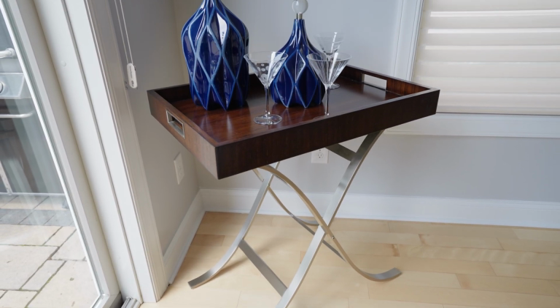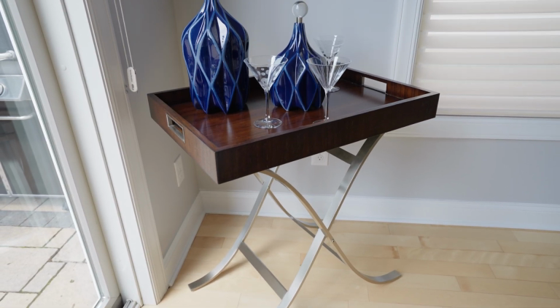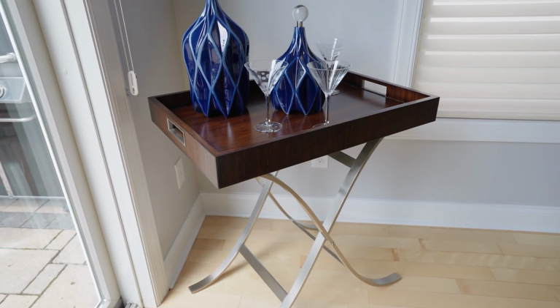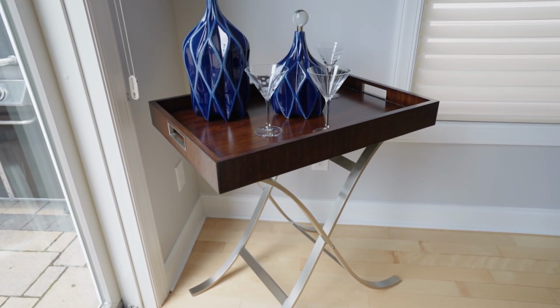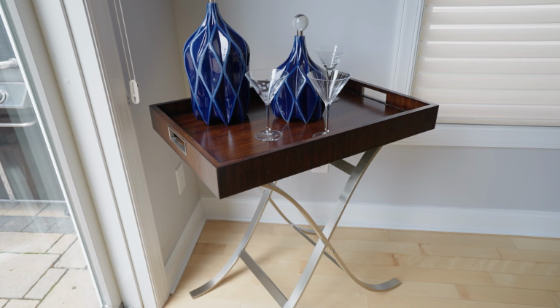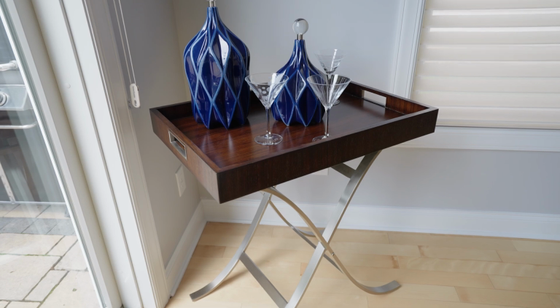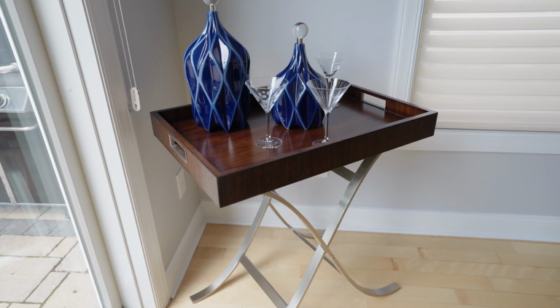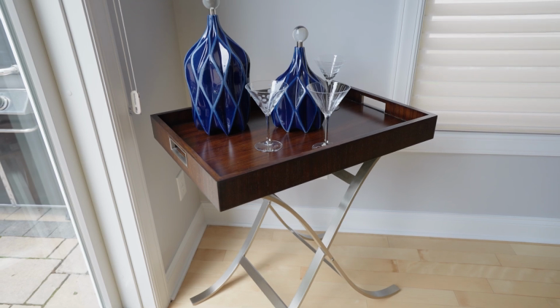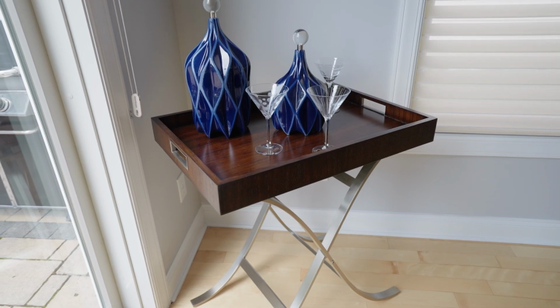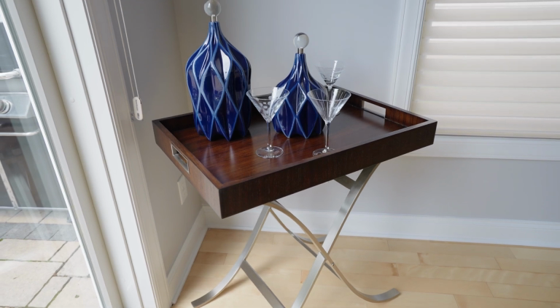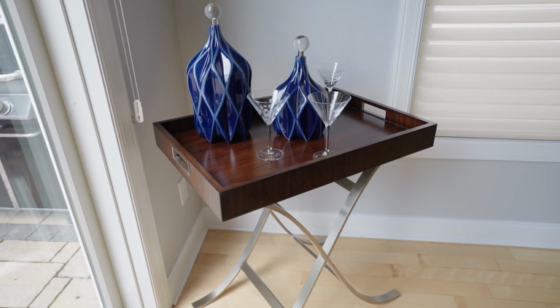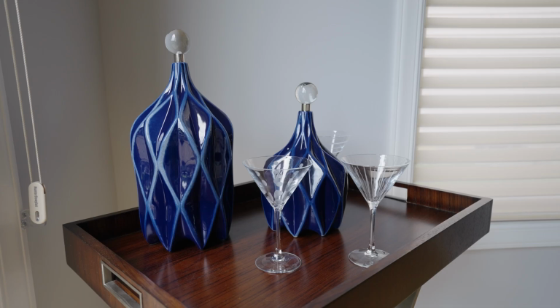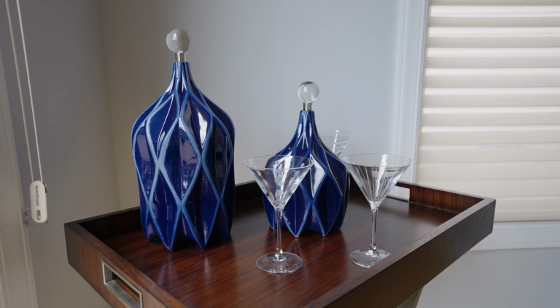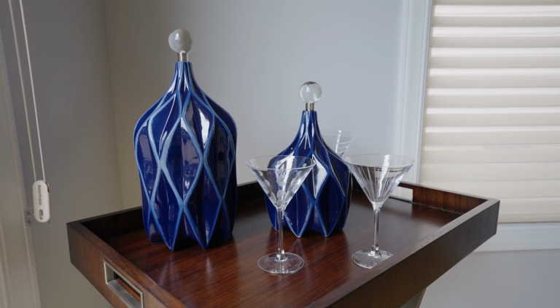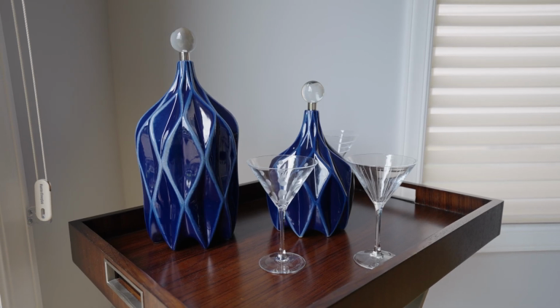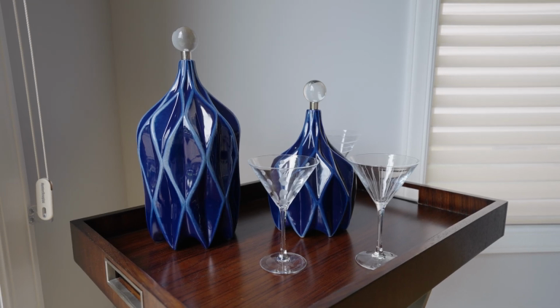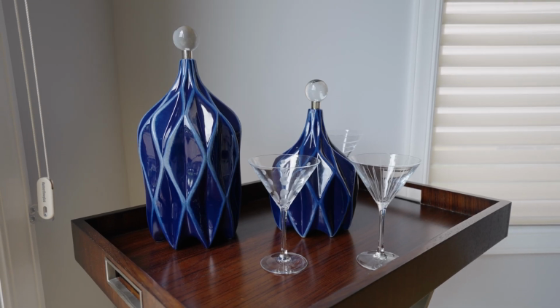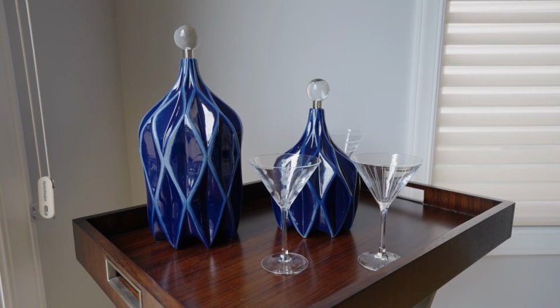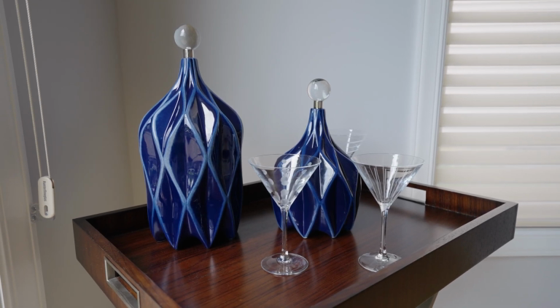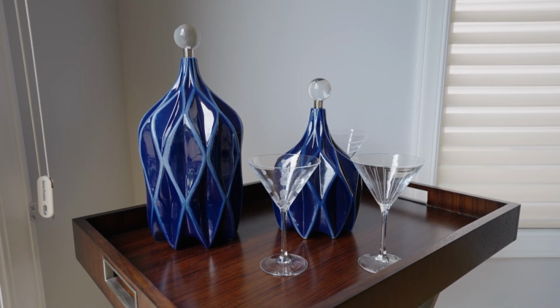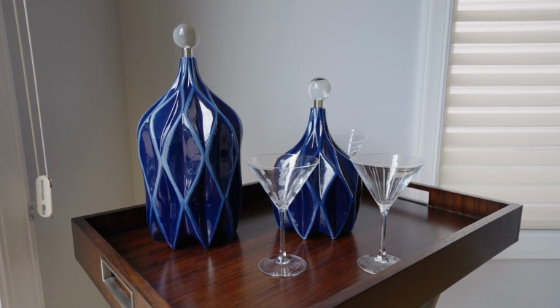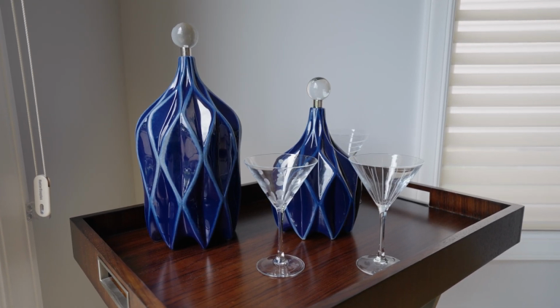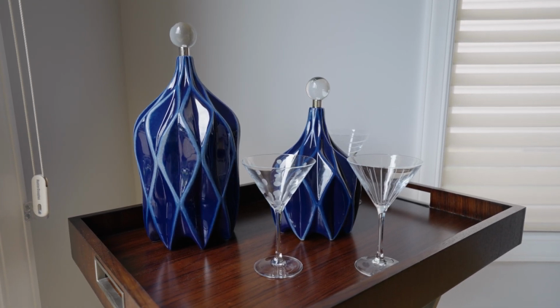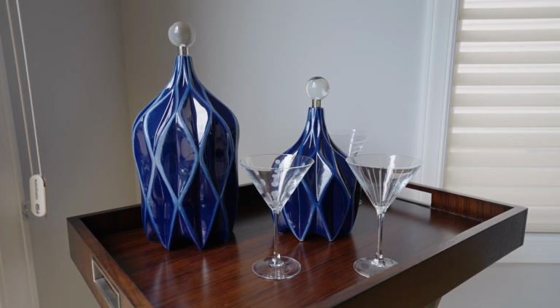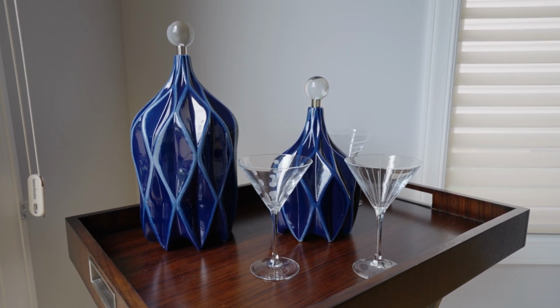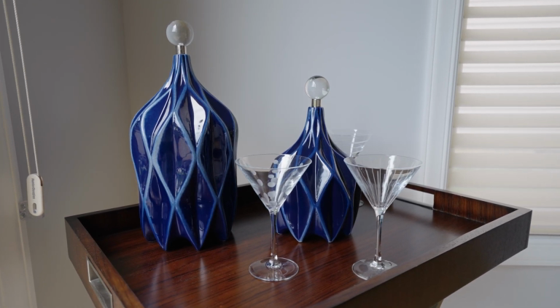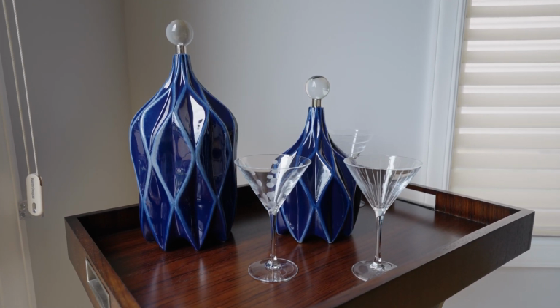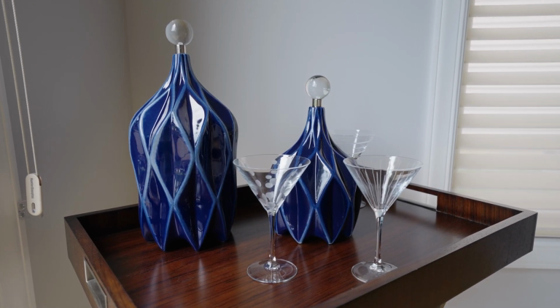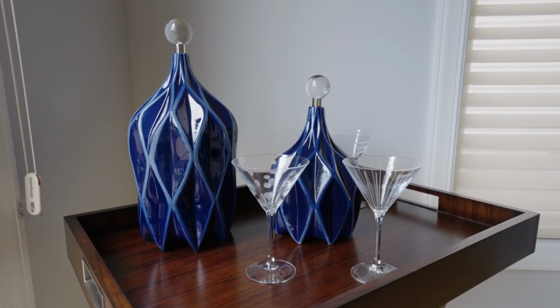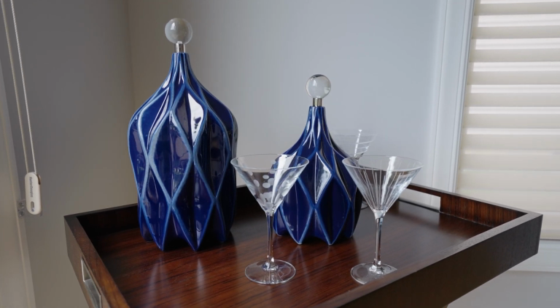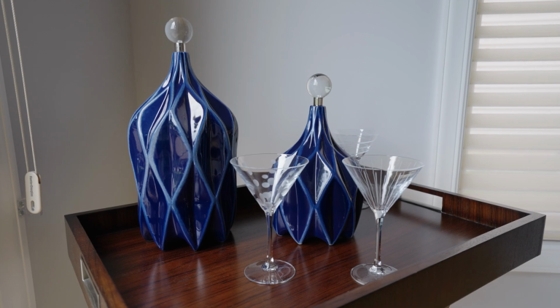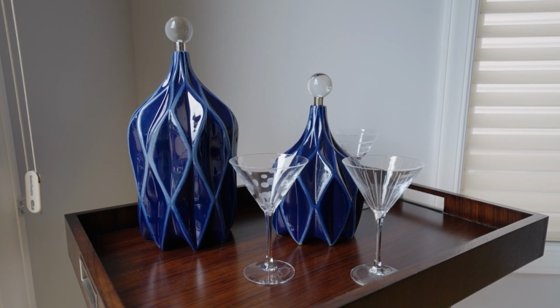A set of deep blue decanters were added to the butler bar cart to make hosting impromptu drinks easy and simple, while adding a serene pop of color to the space.